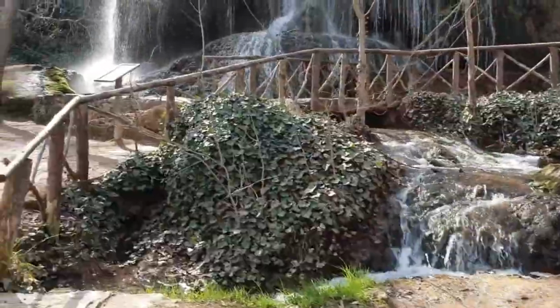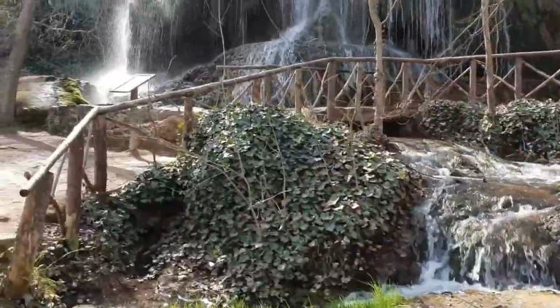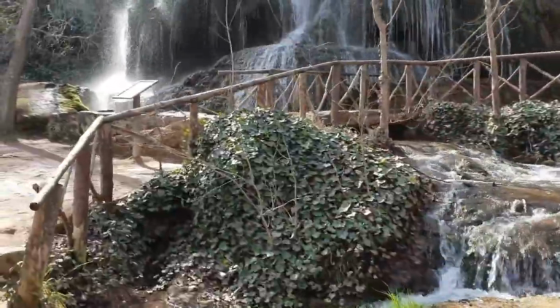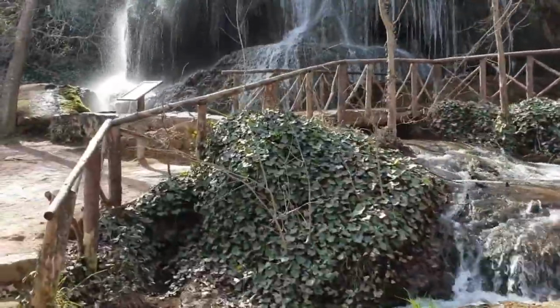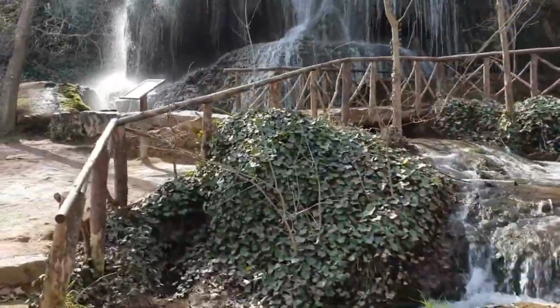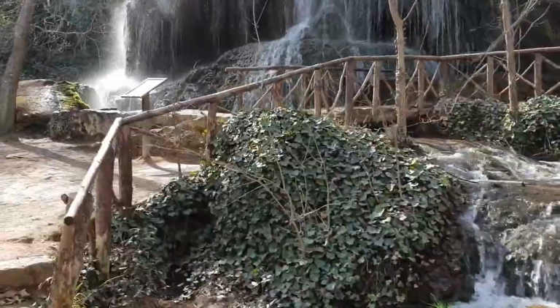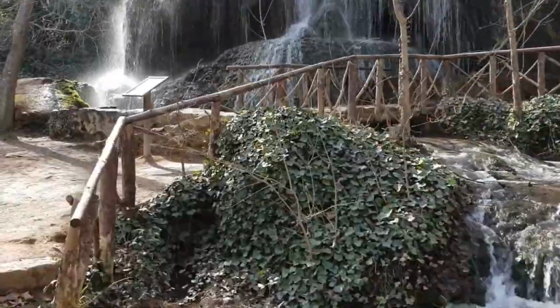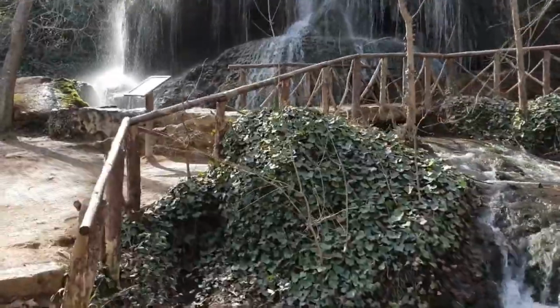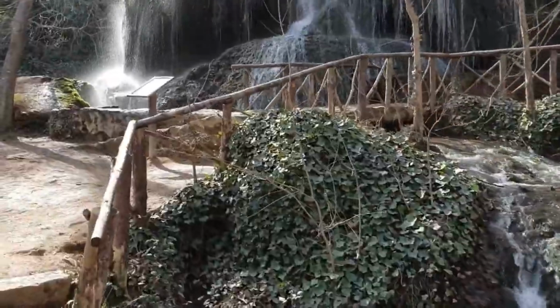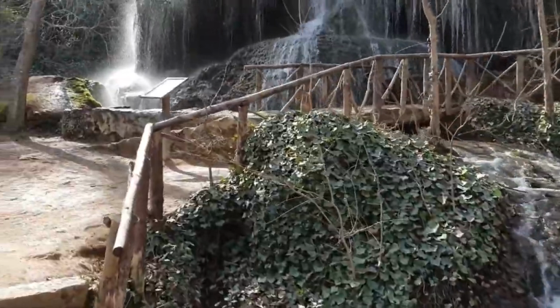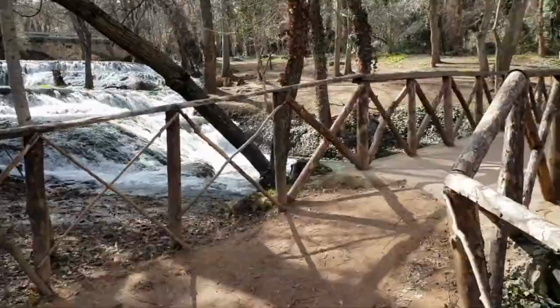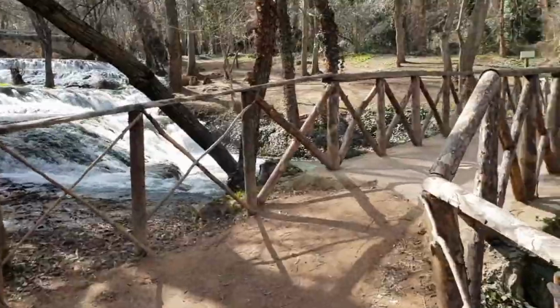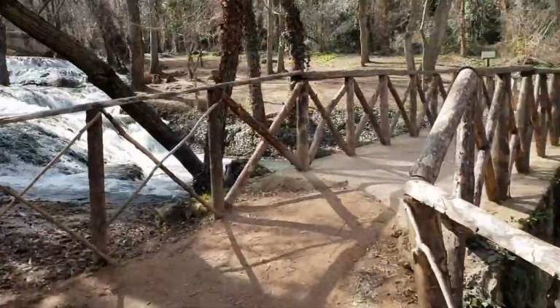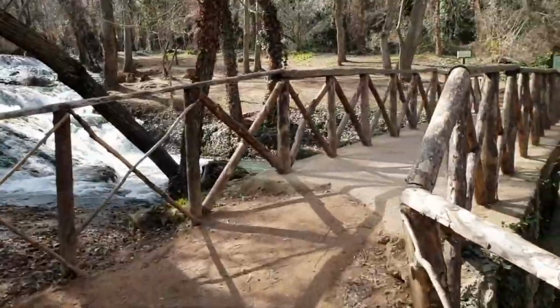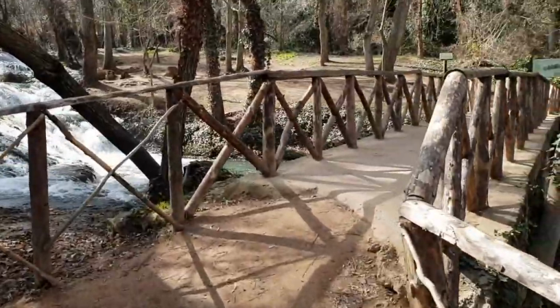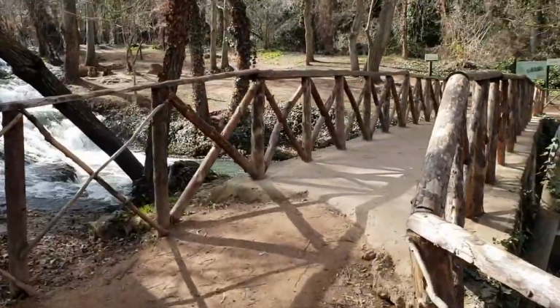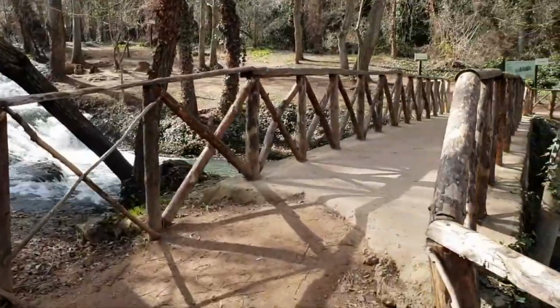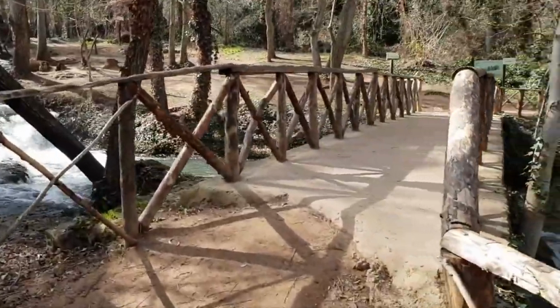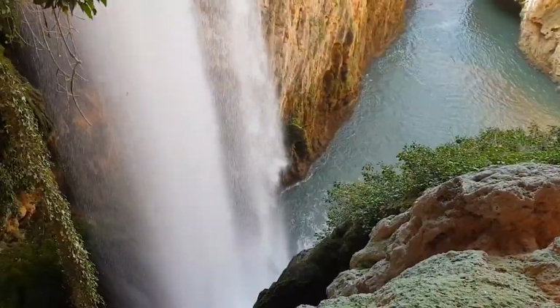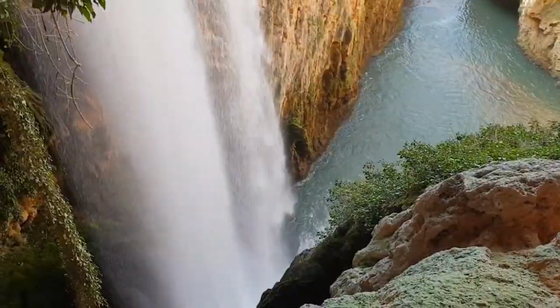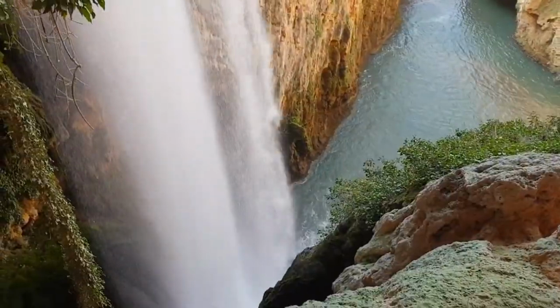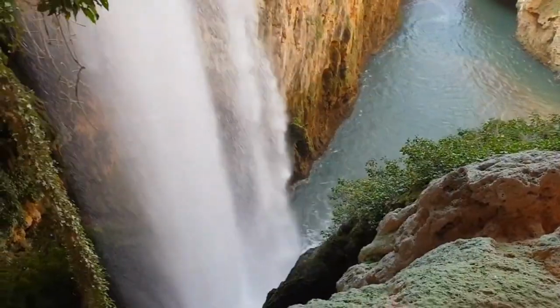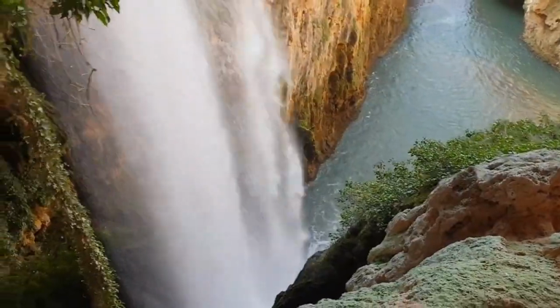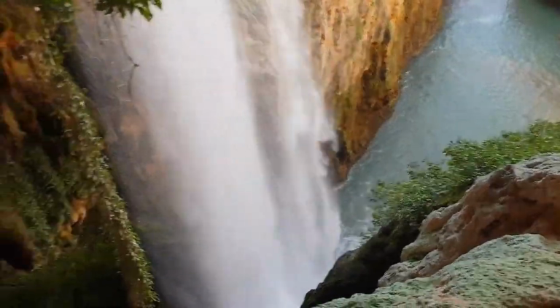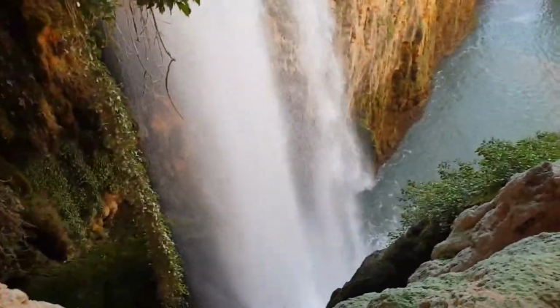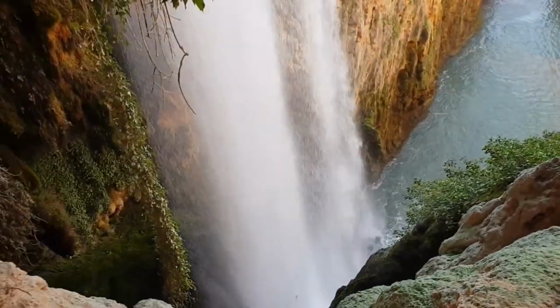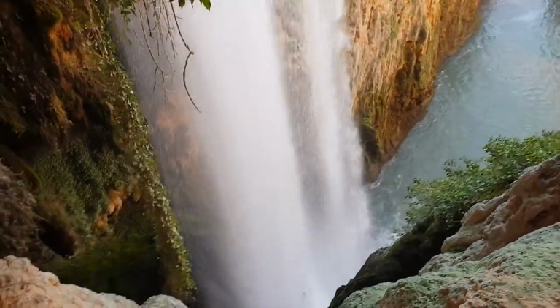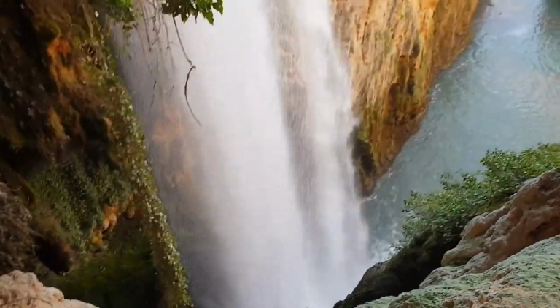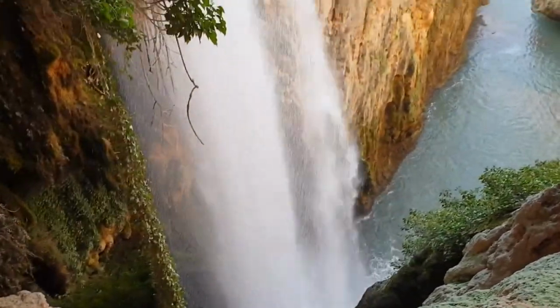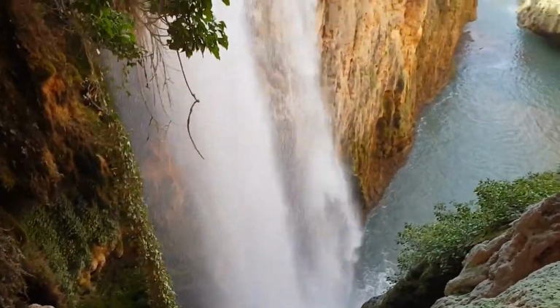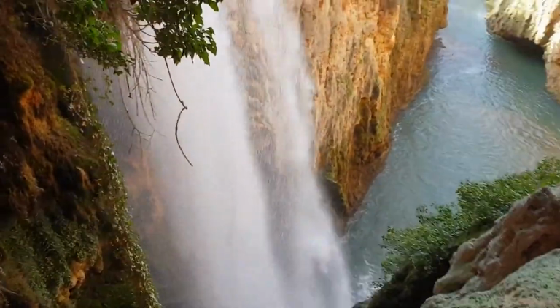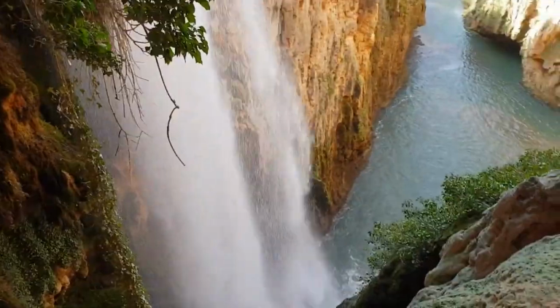Don't forget to take in the terraced gardens, charming bridges, and serene pools with crystal-clear waters.